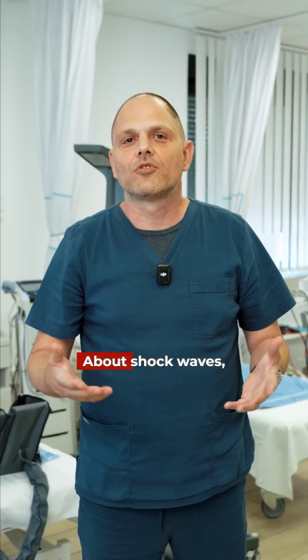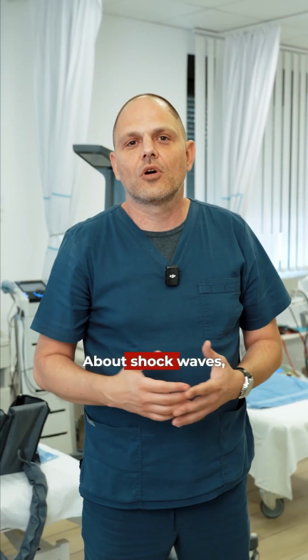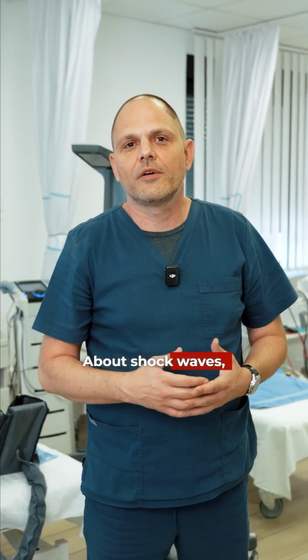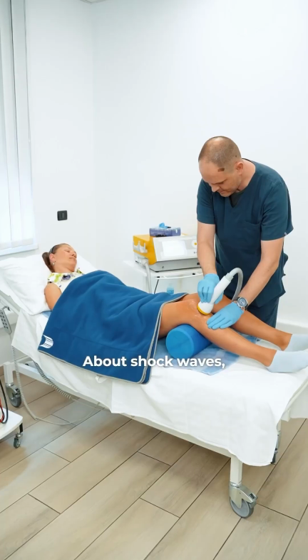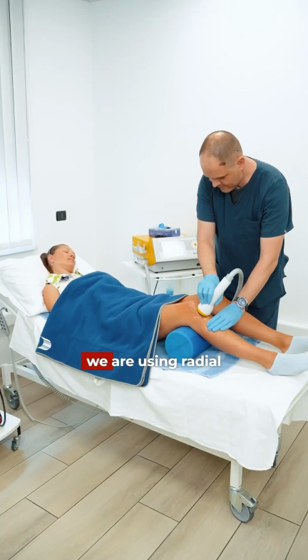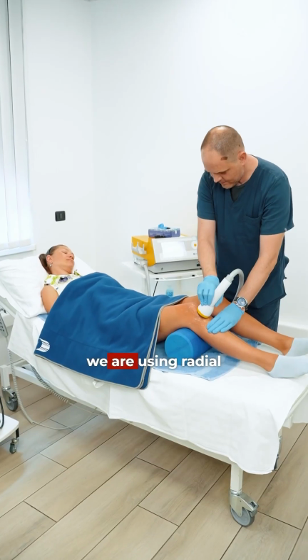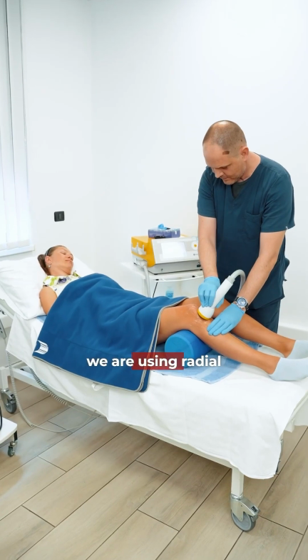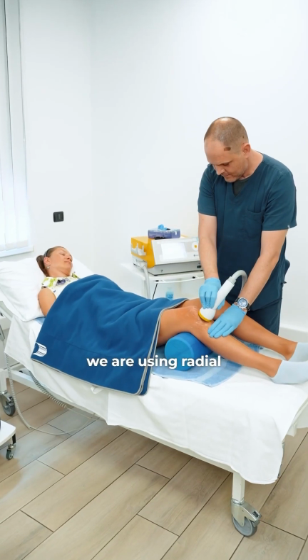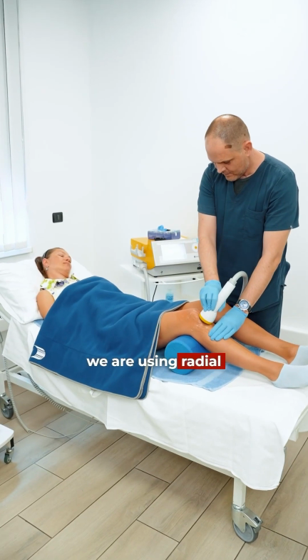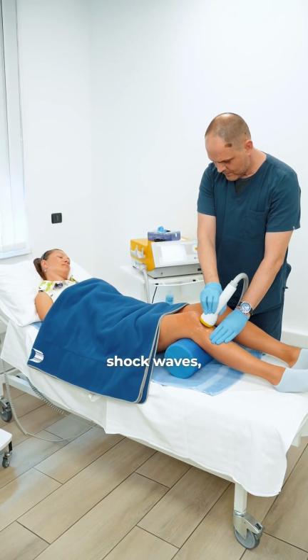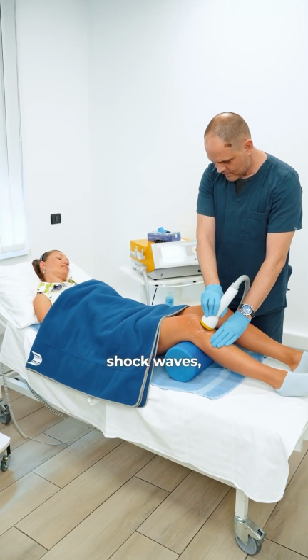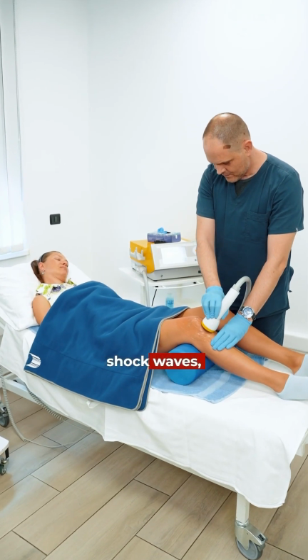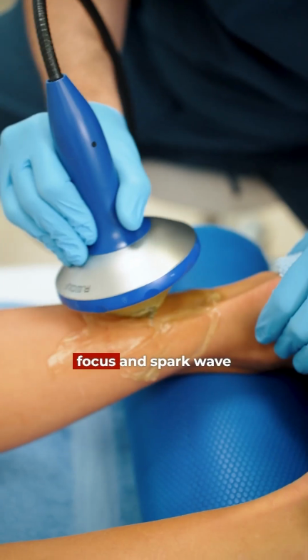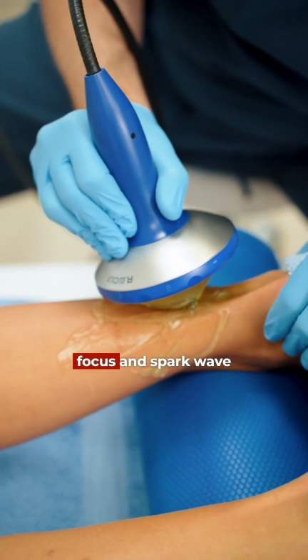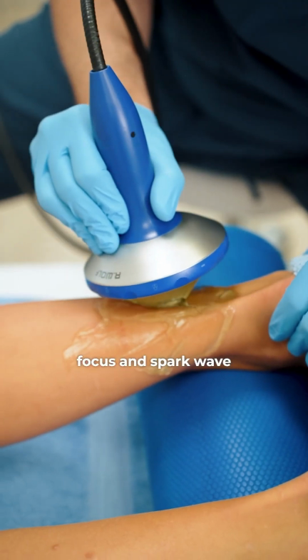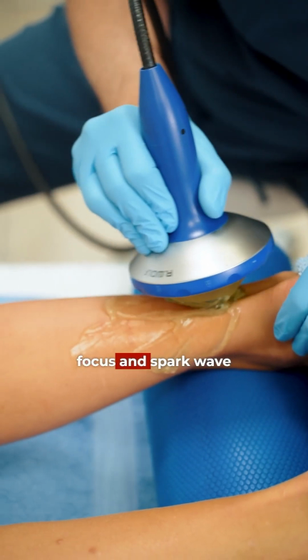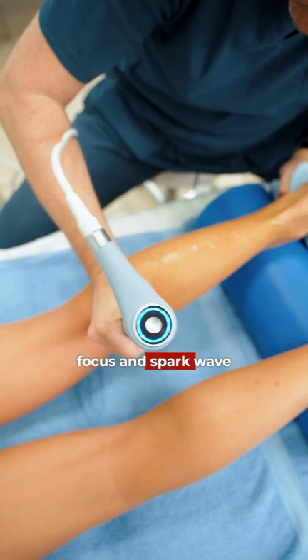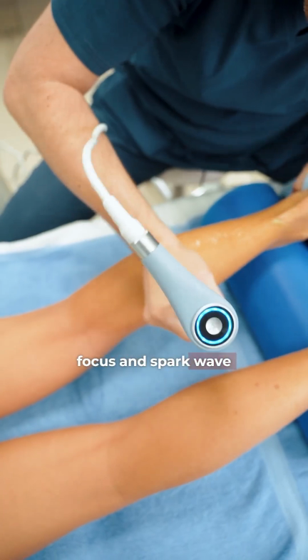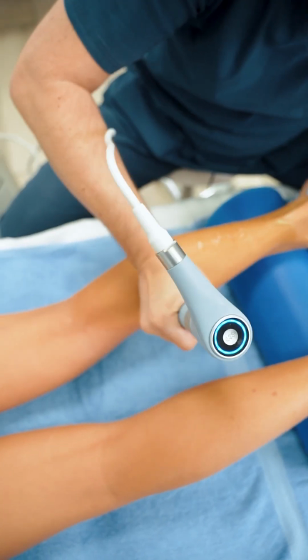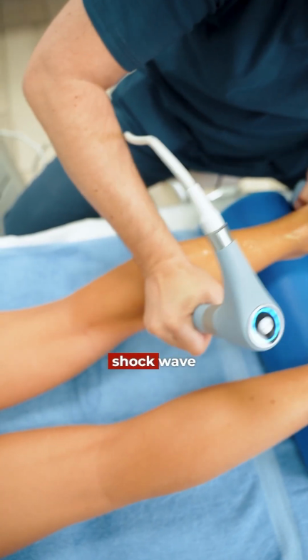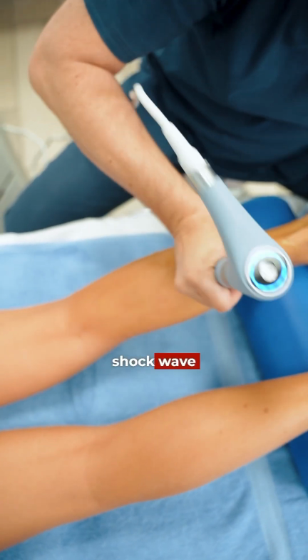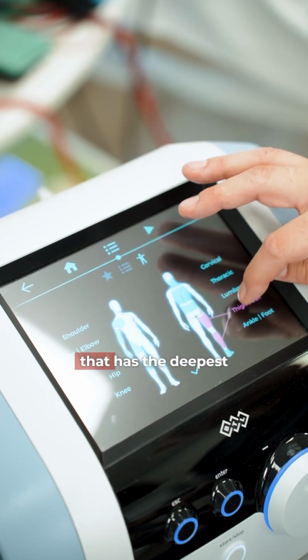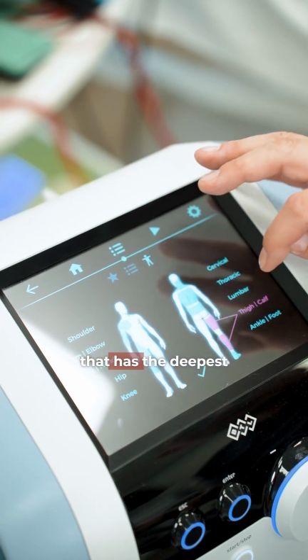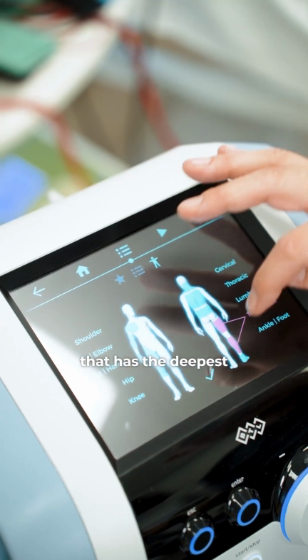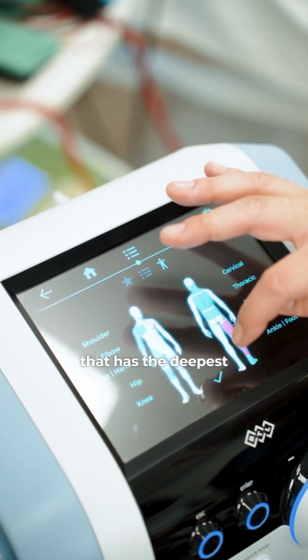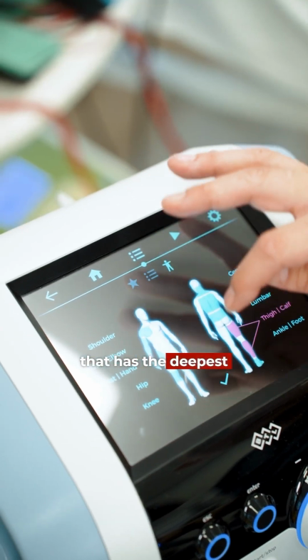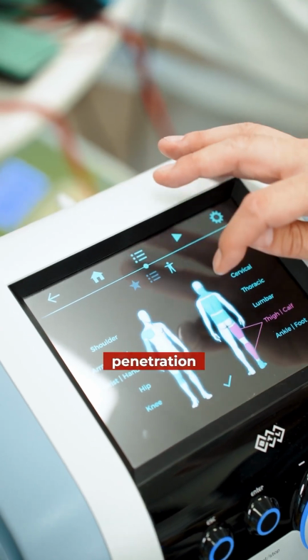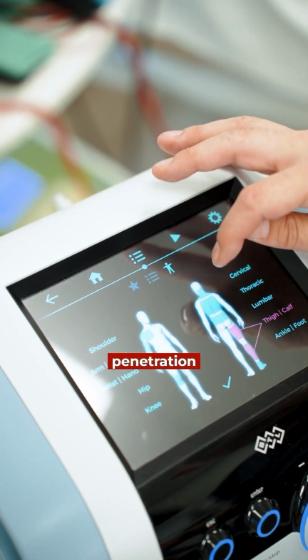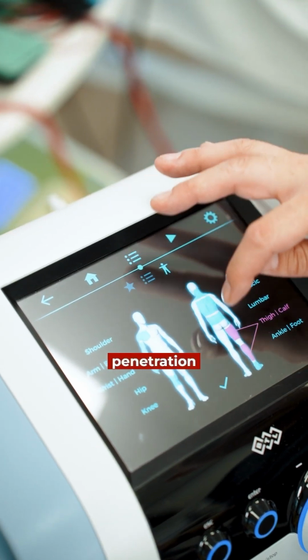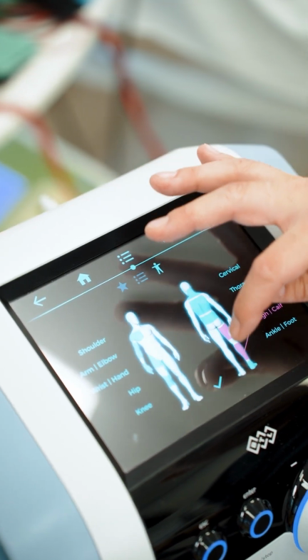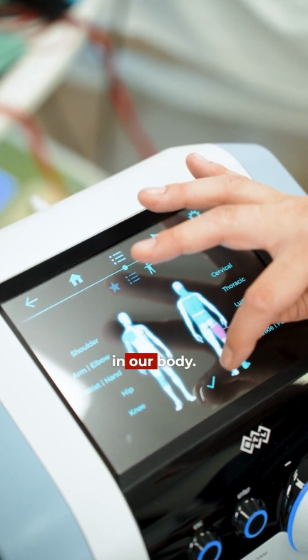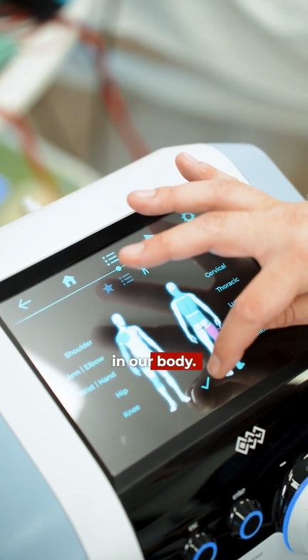For shockwaves, we are using radial shockwaves, focused shockwaves, and spark wave shockwaves, which have the deepest penetration in the body.